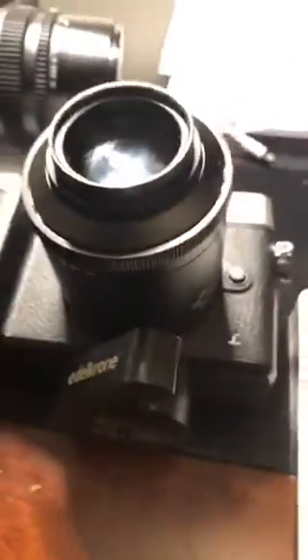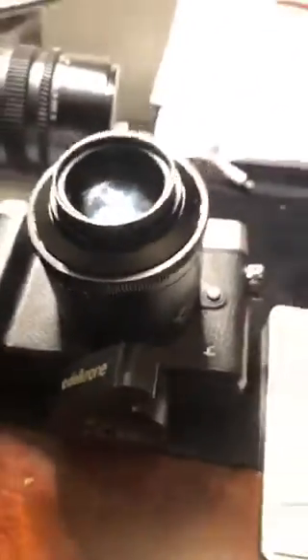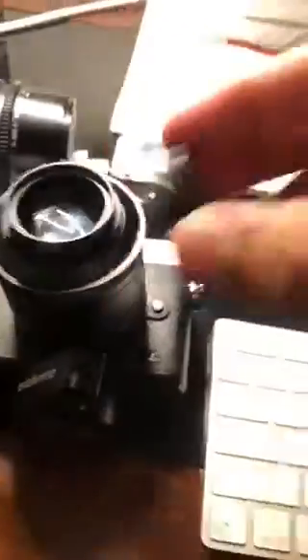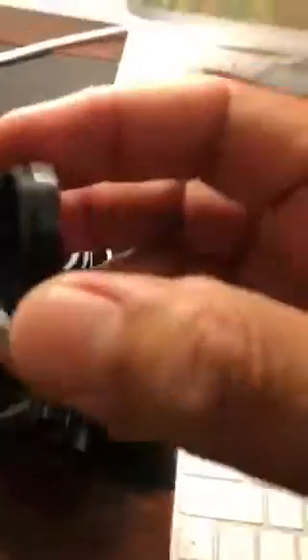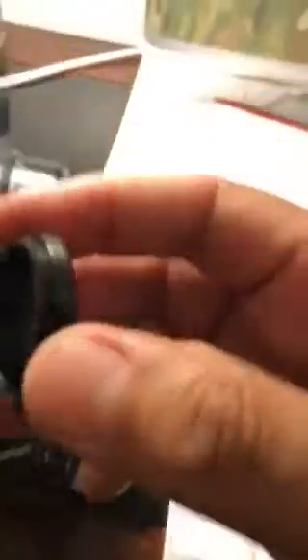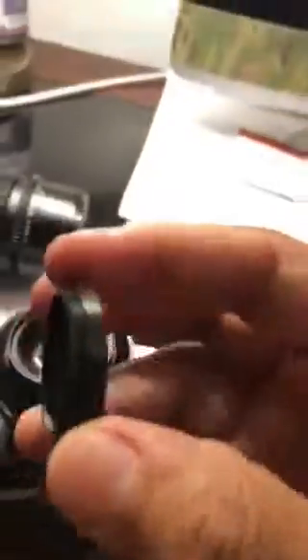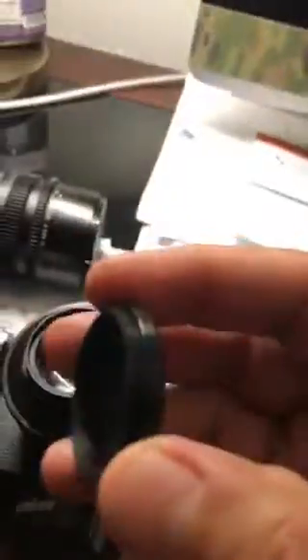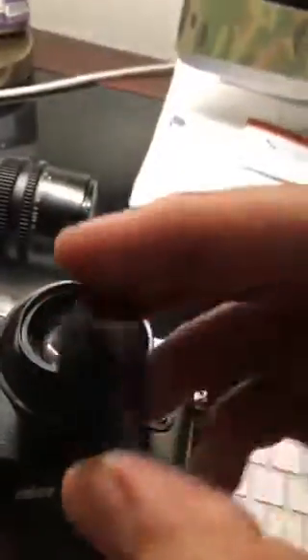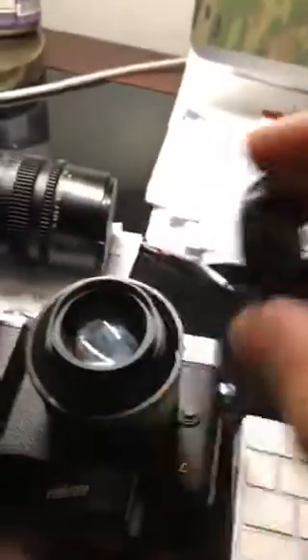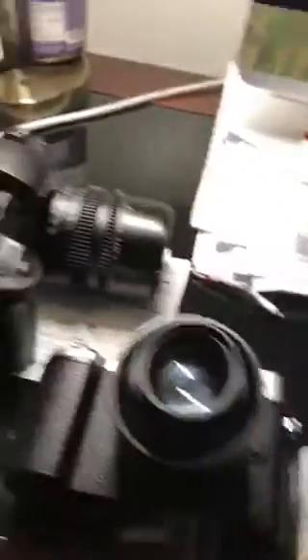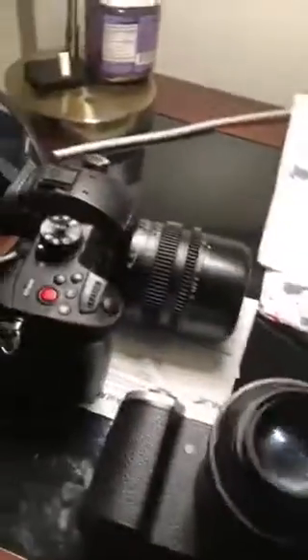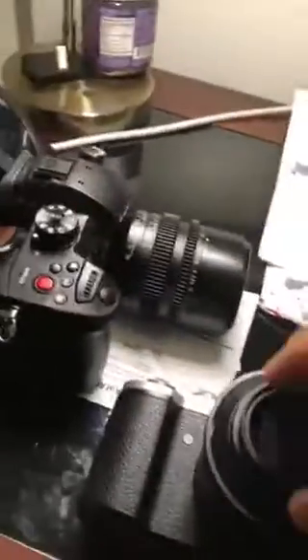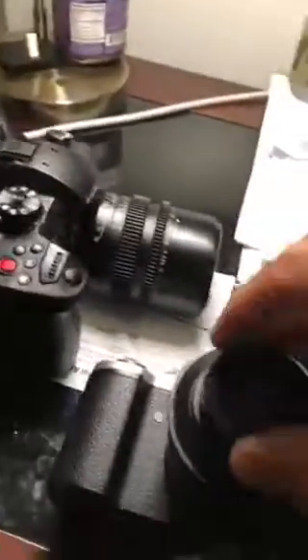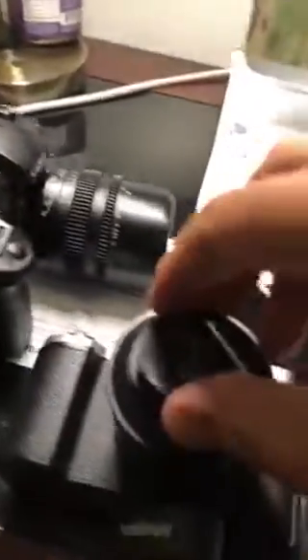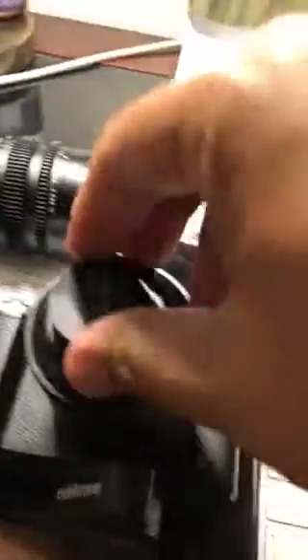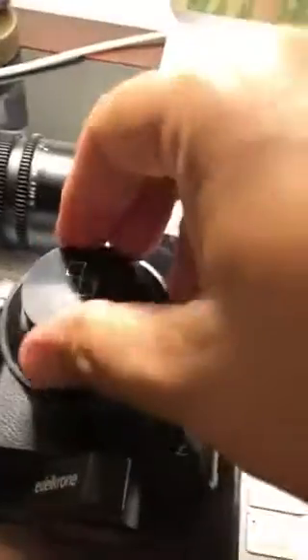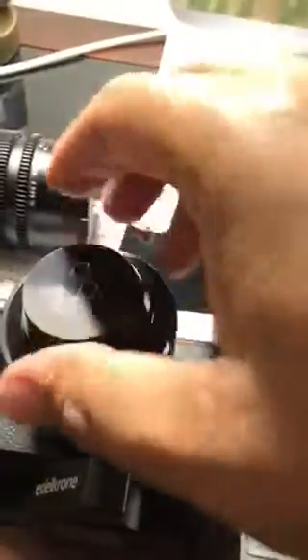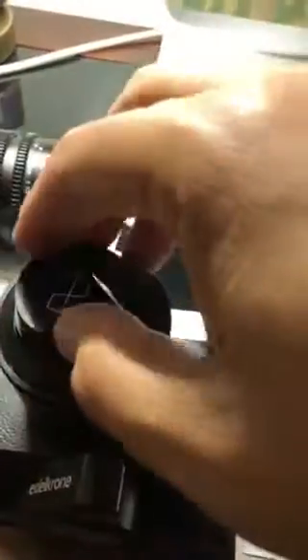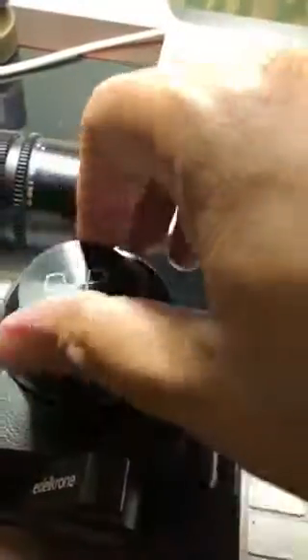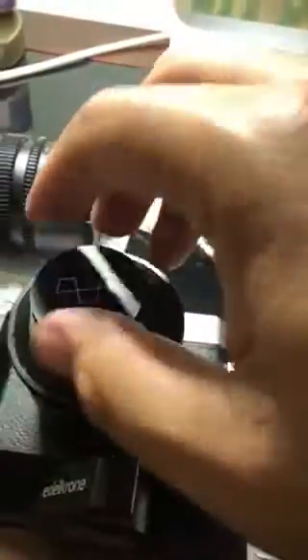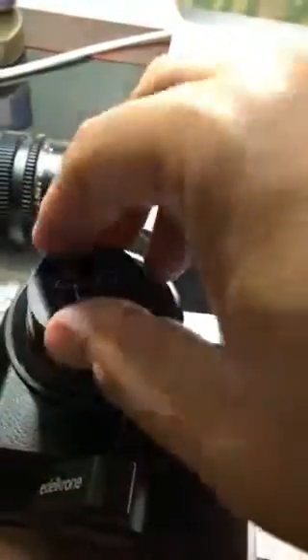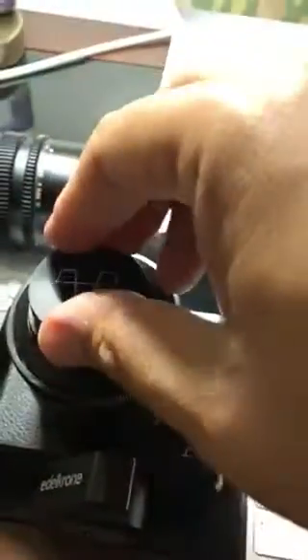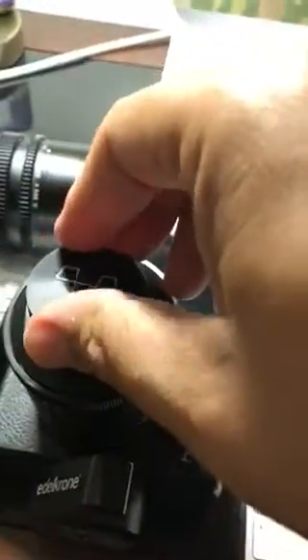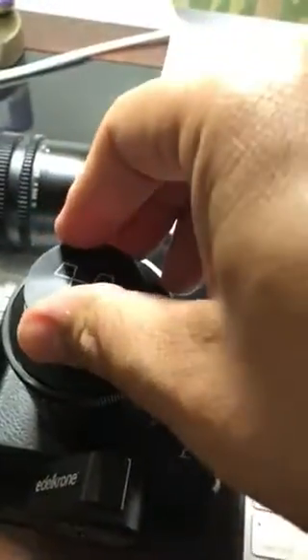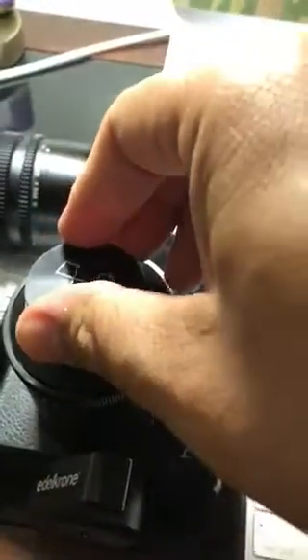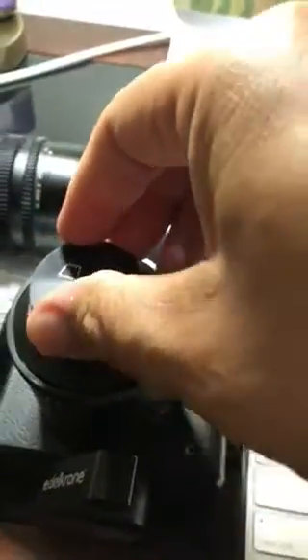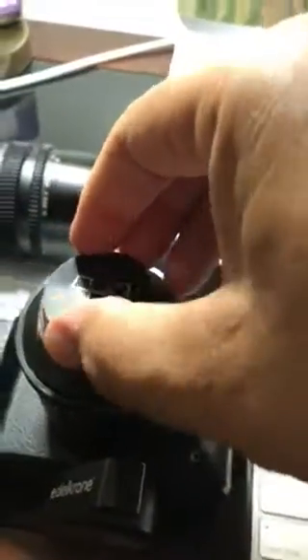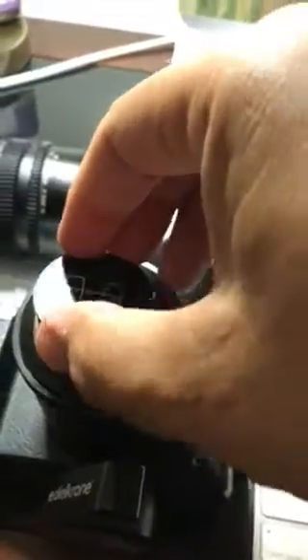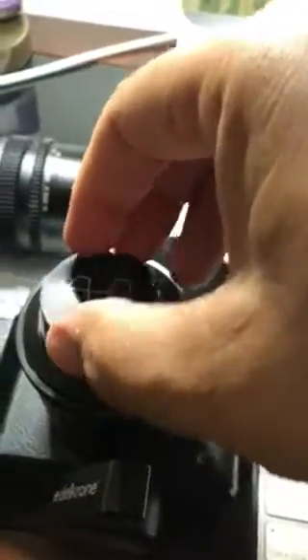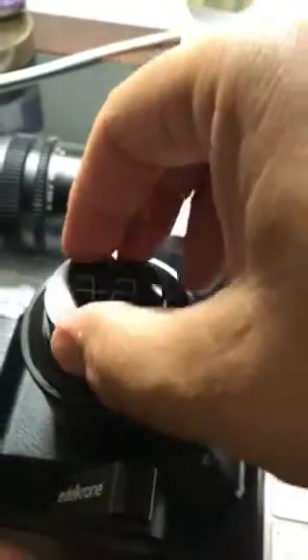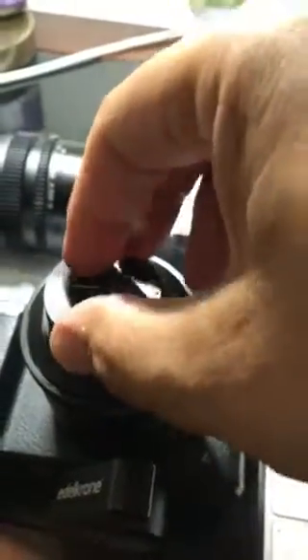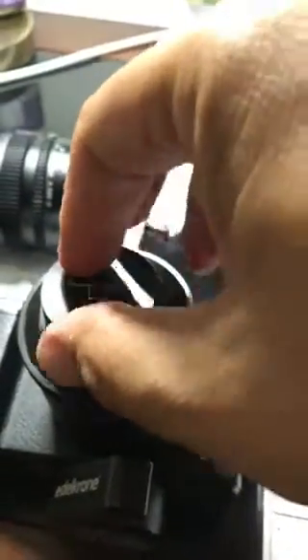Well, I was wondering if you can change the lens. So, how do you fit the lens in there? It doesn't stay.